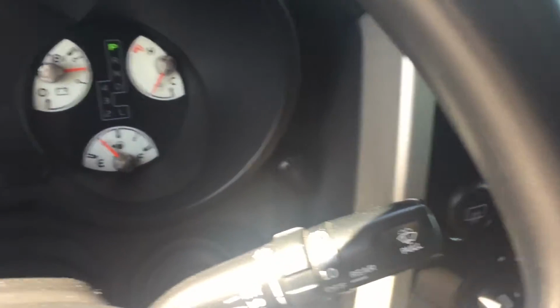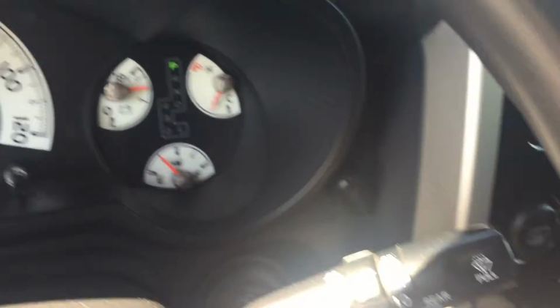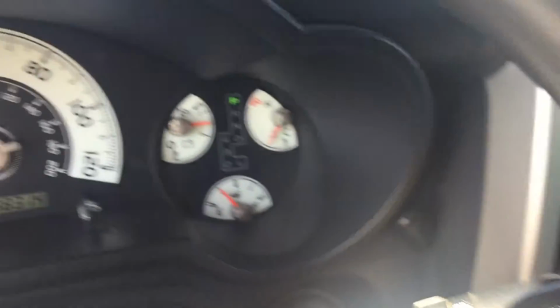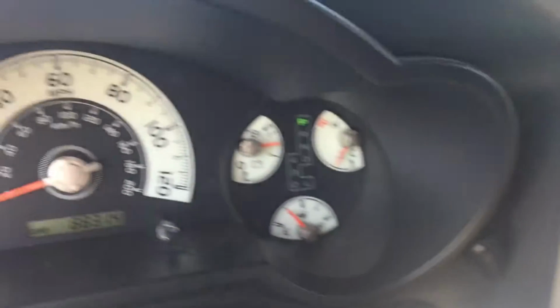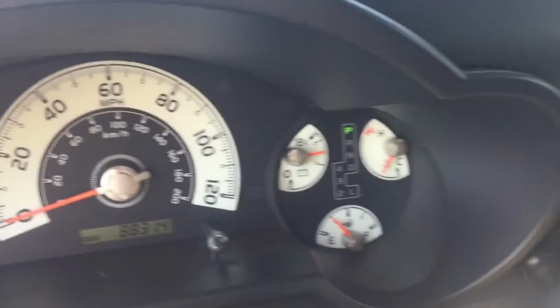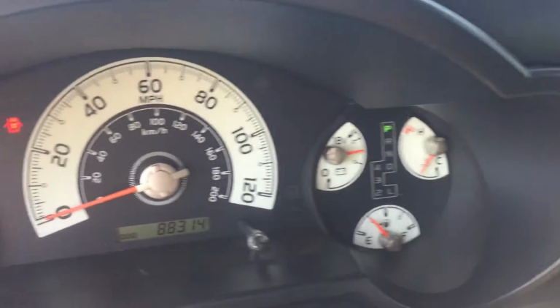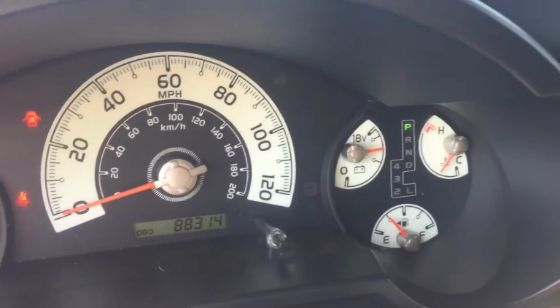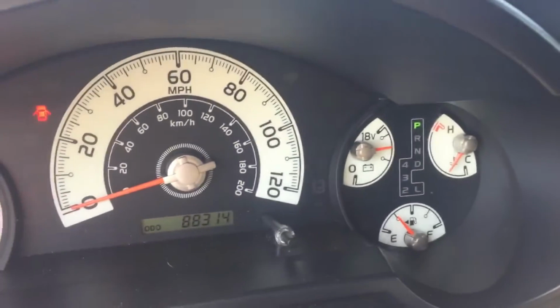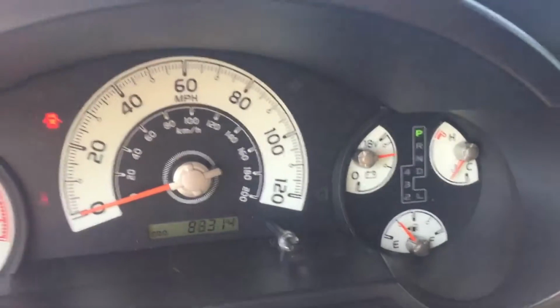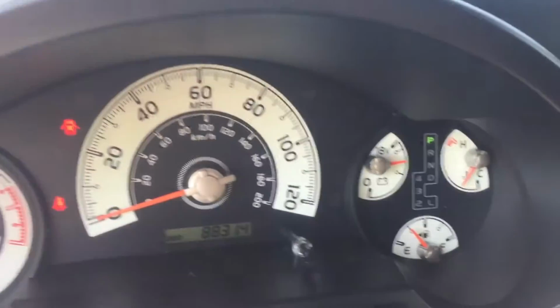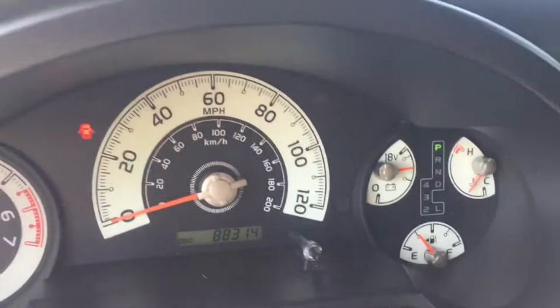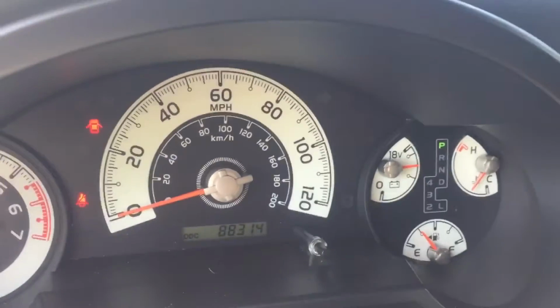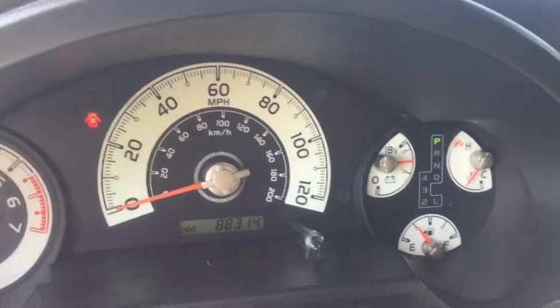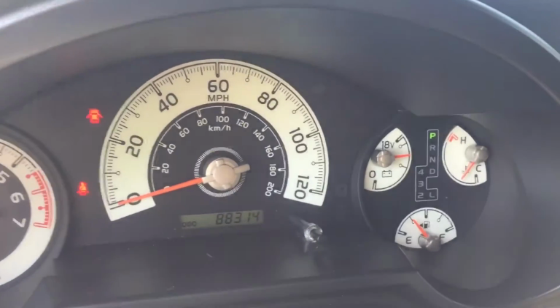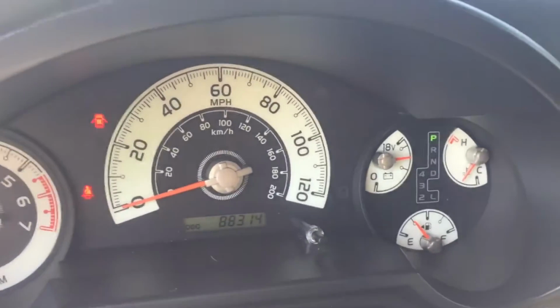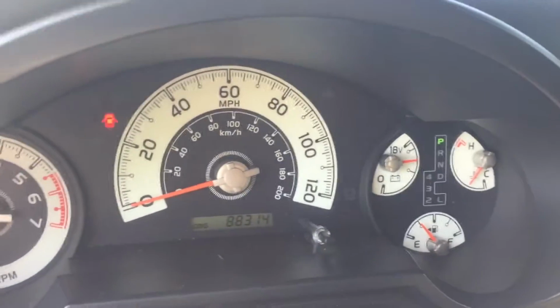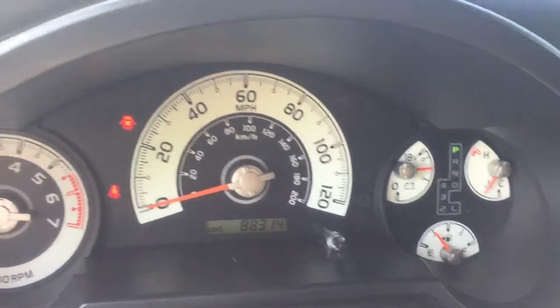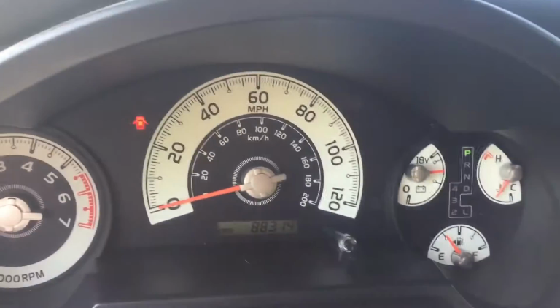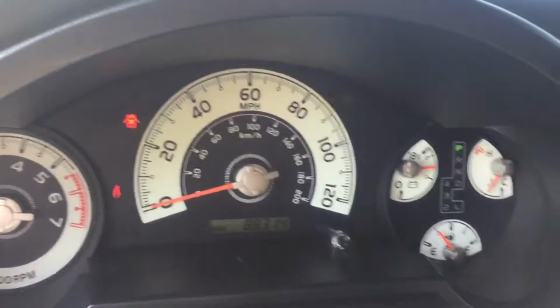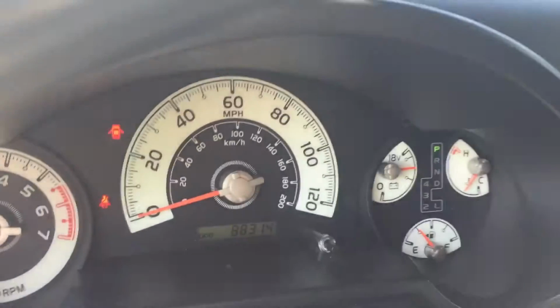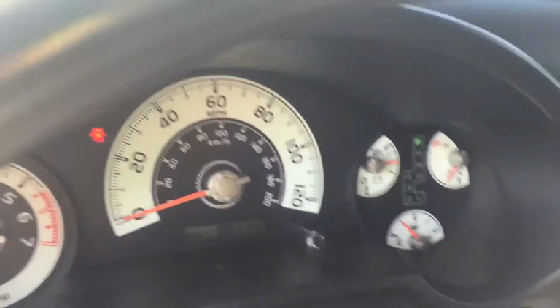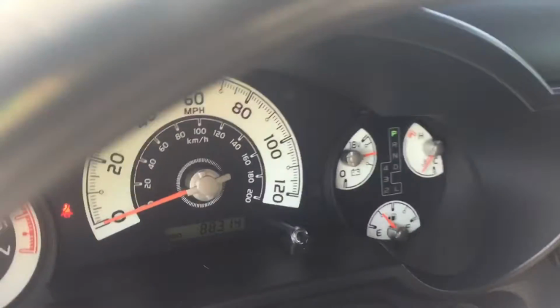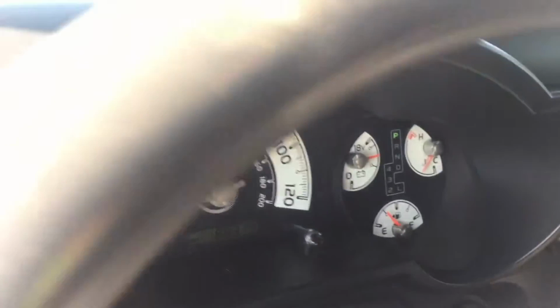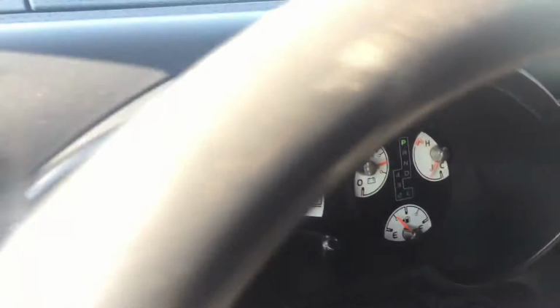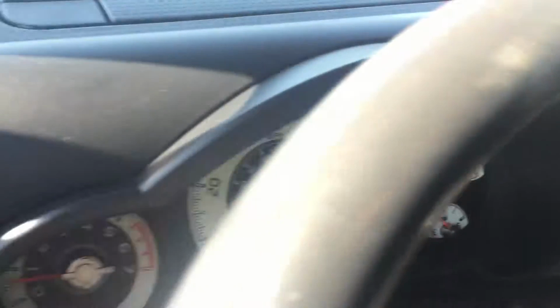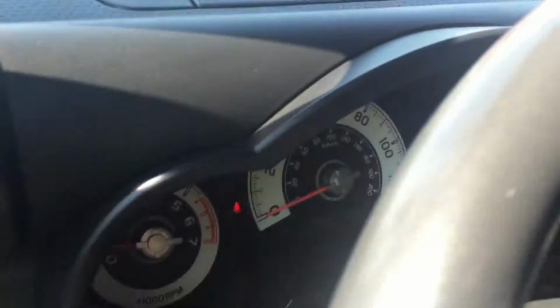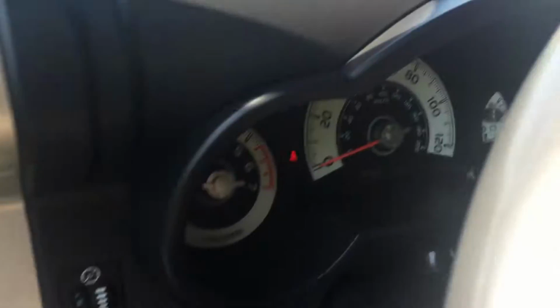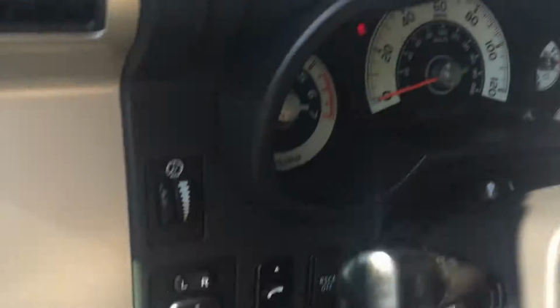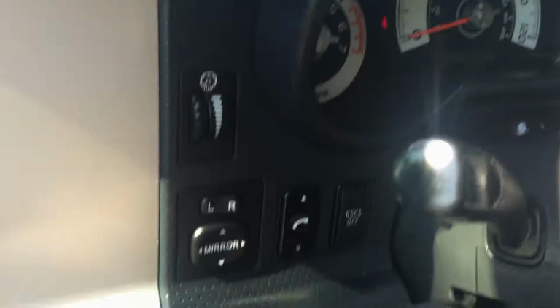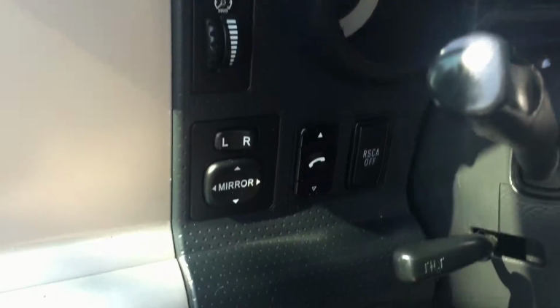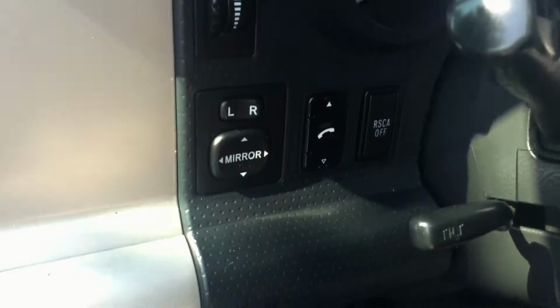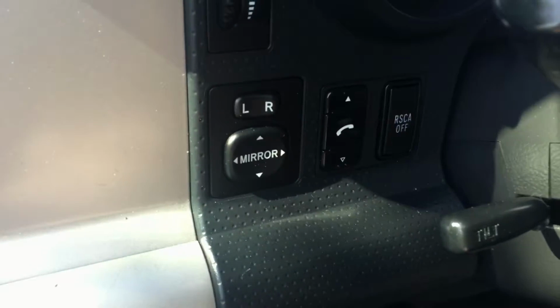Vehicle only has 88,314 miles on it. It's also equipped with your Bluetooth.